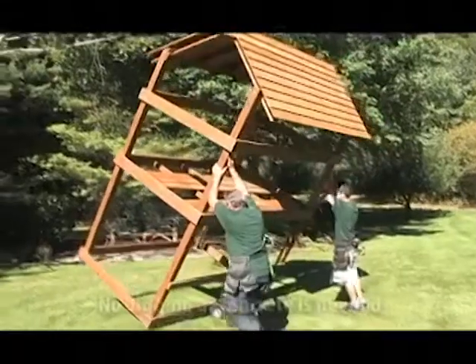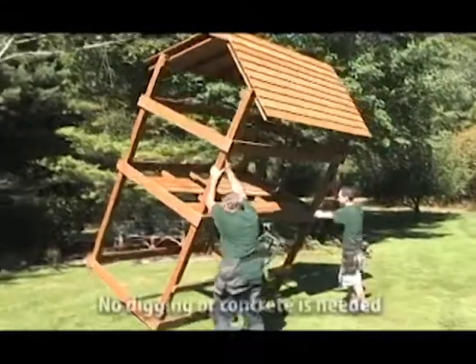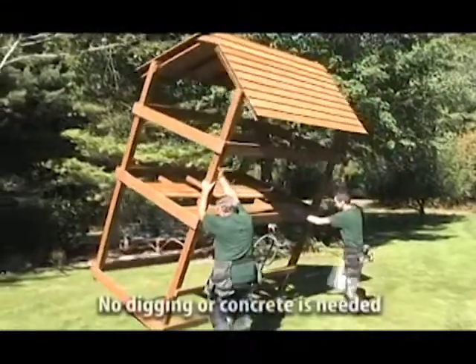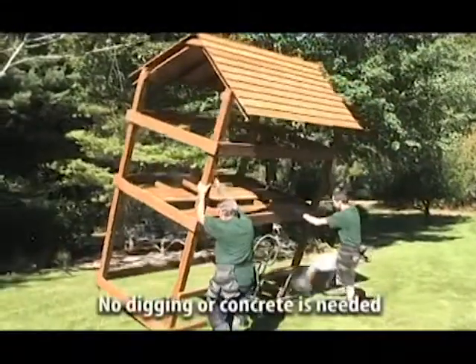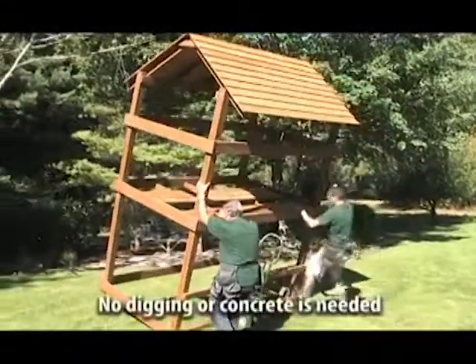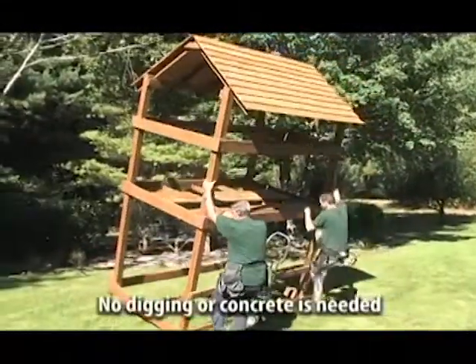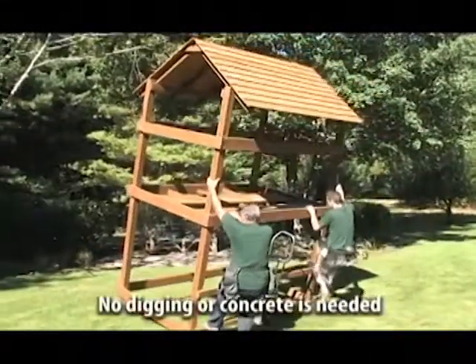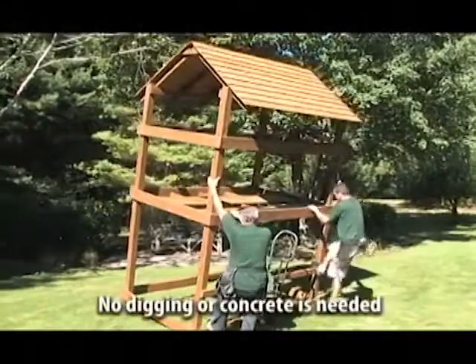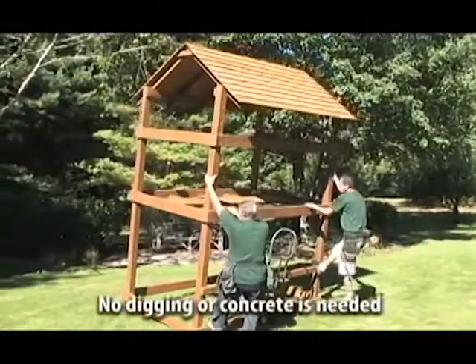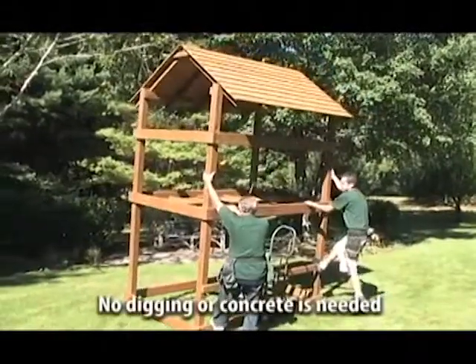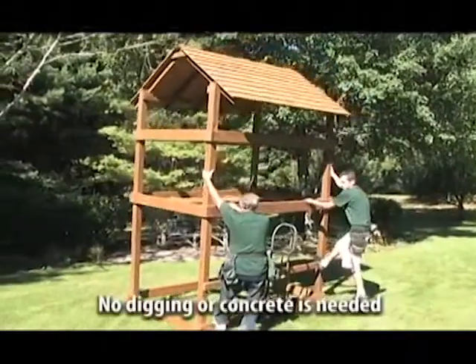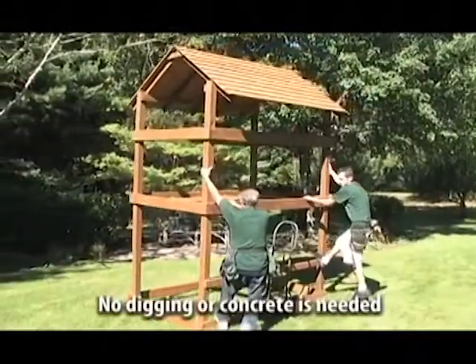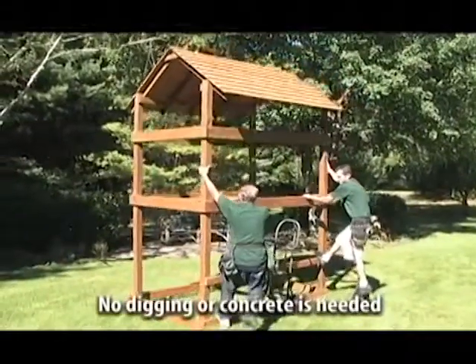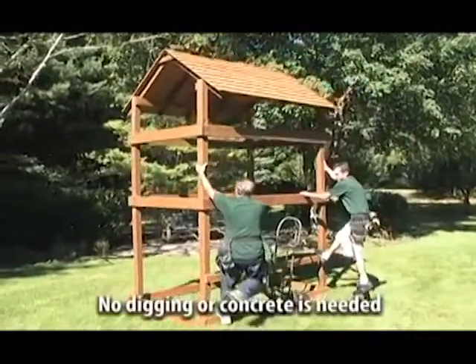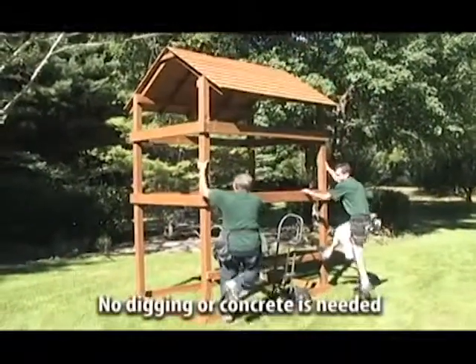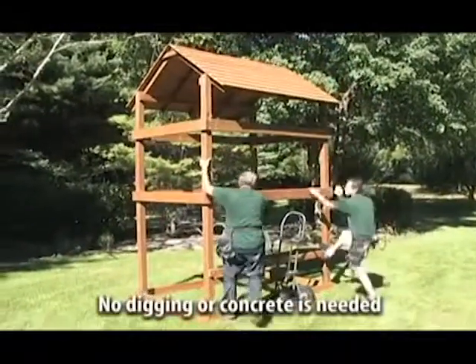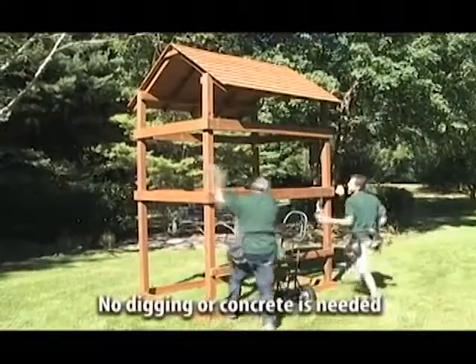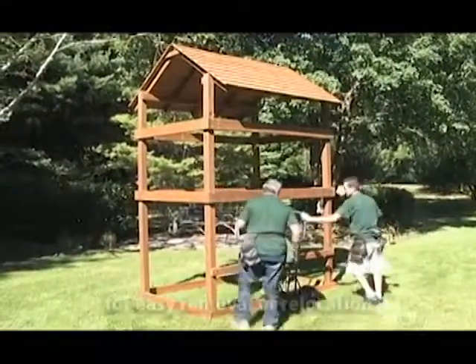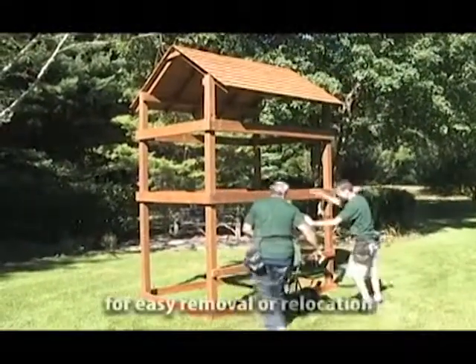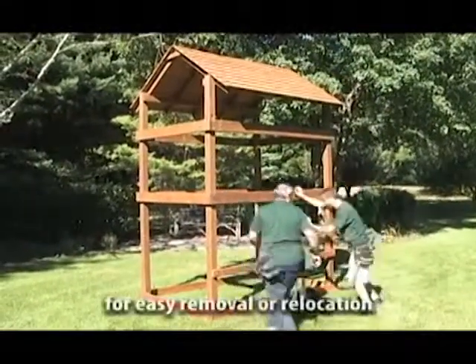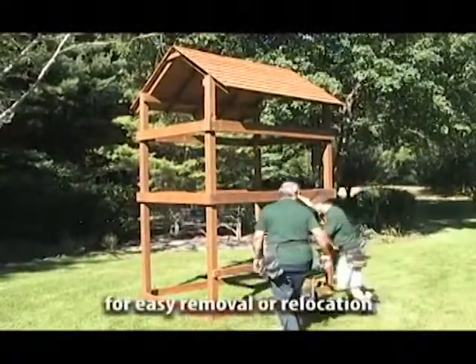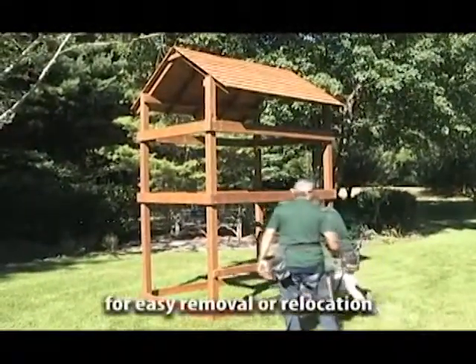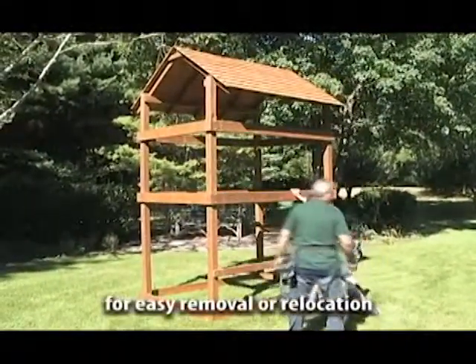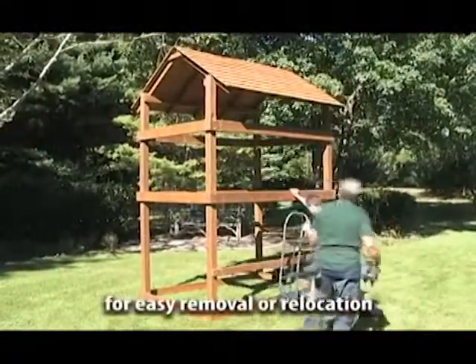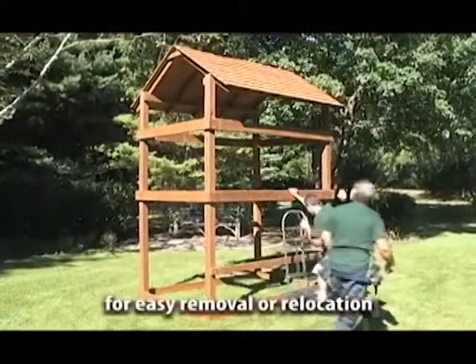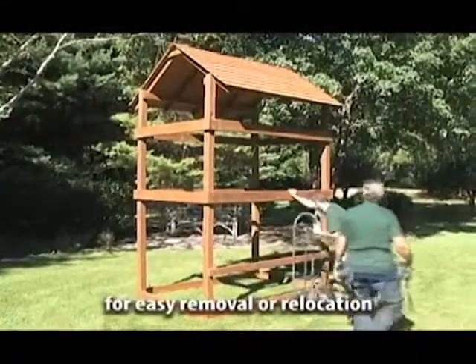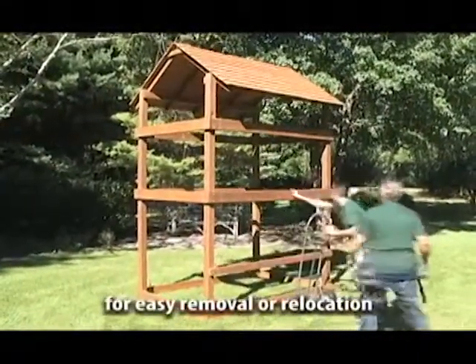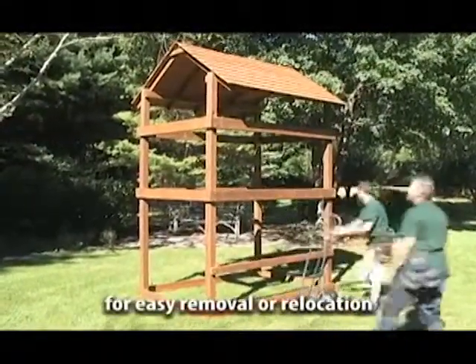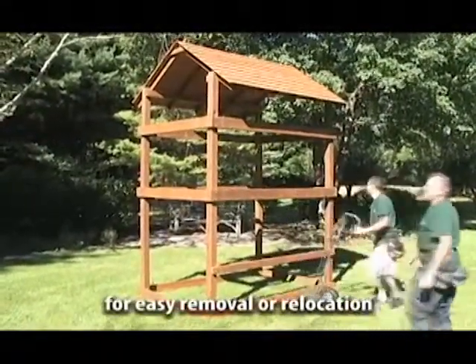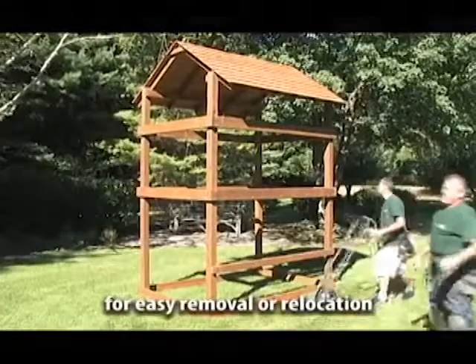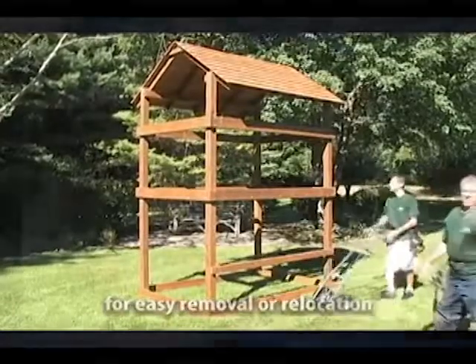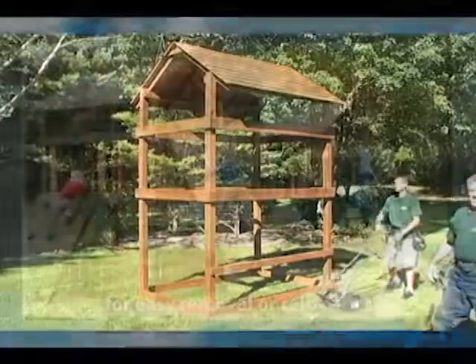Installation requires no digging holes or pouring of concrete, making it easy to be taken down and reassembled at a new site.